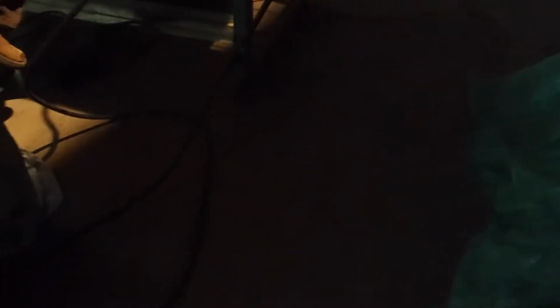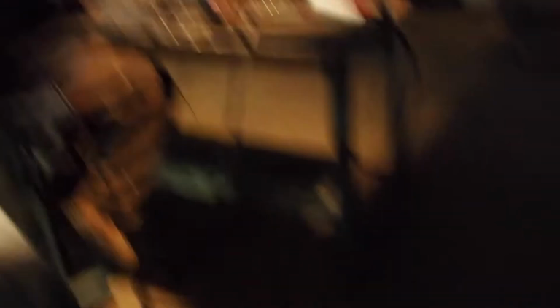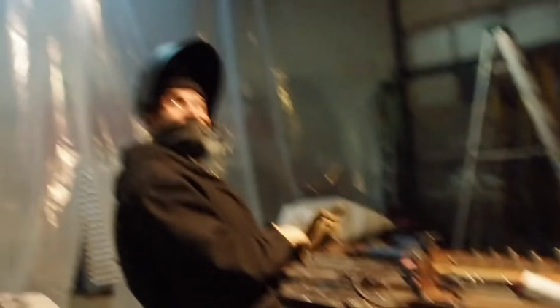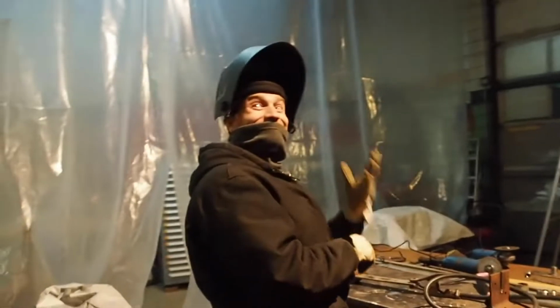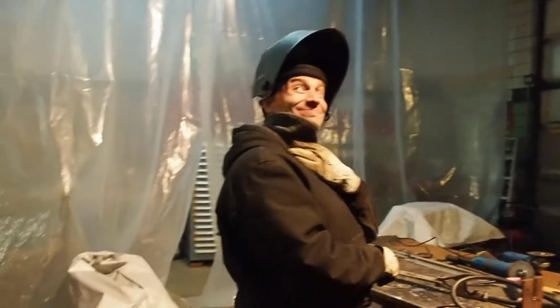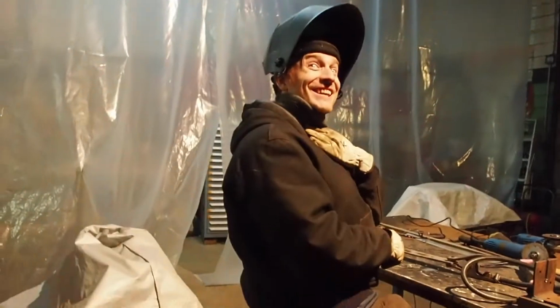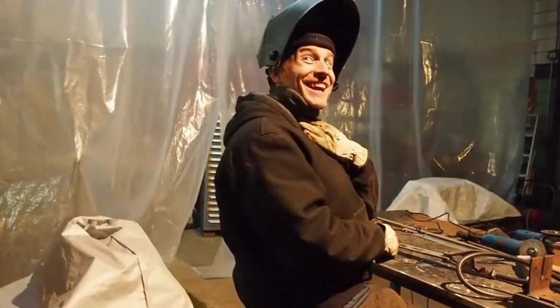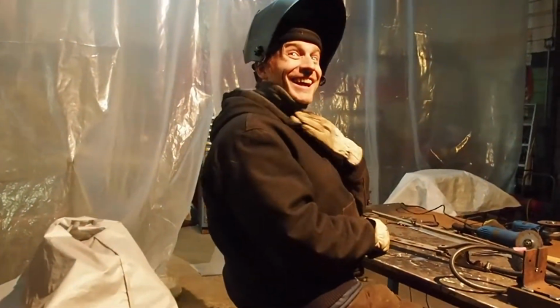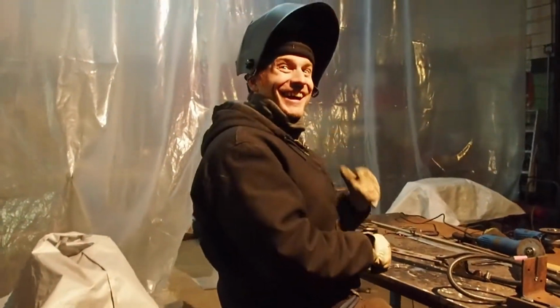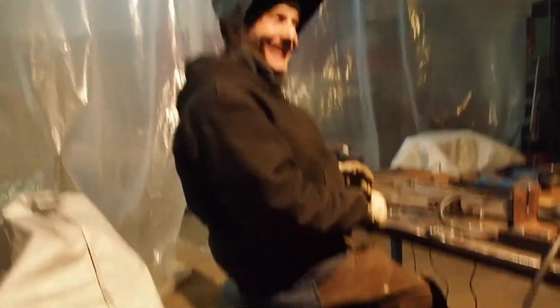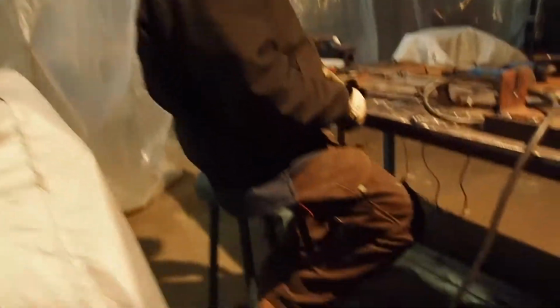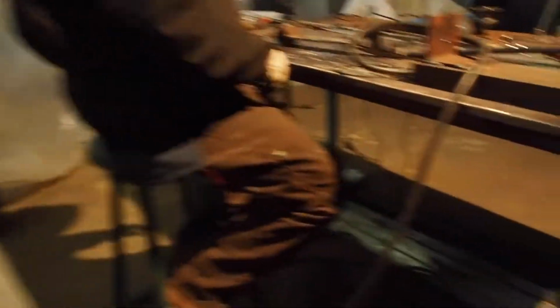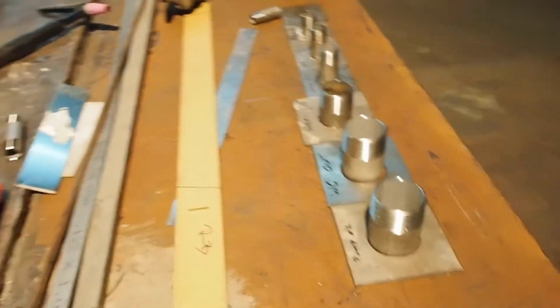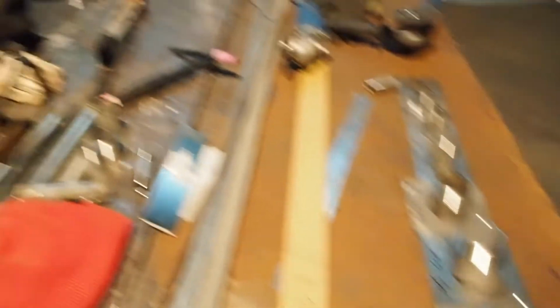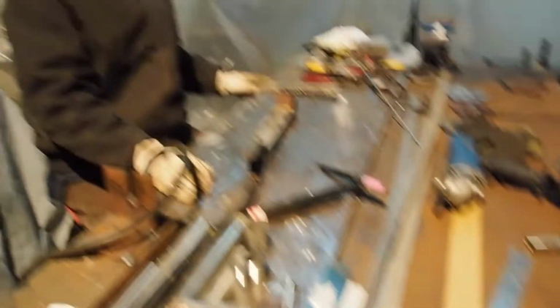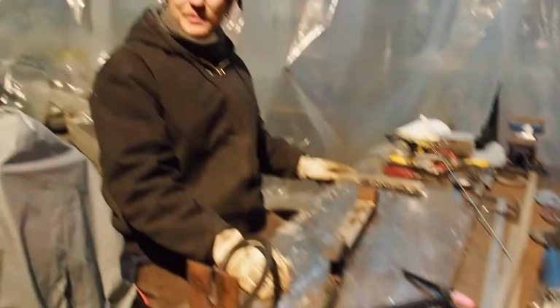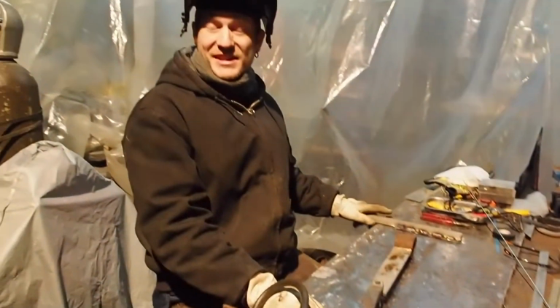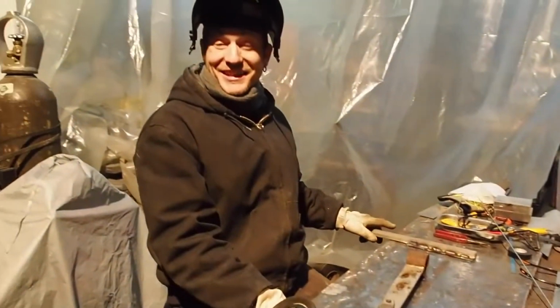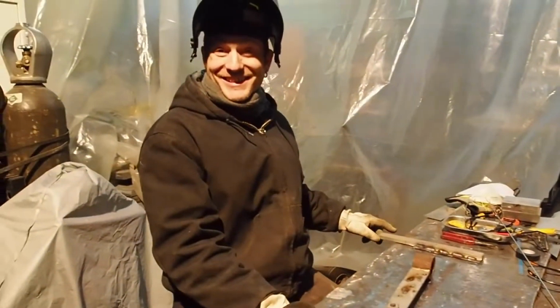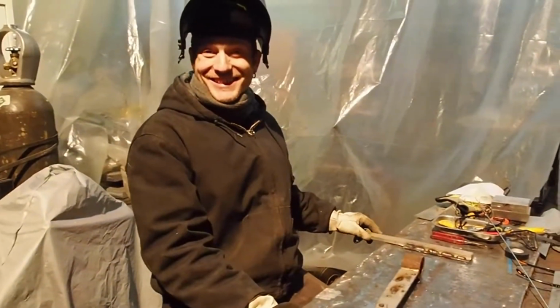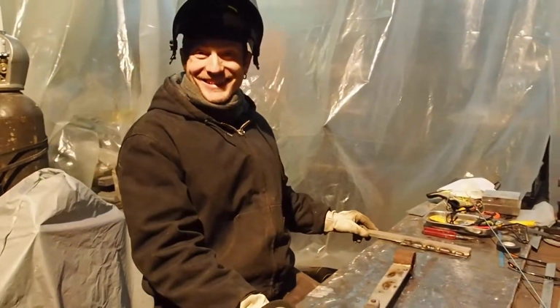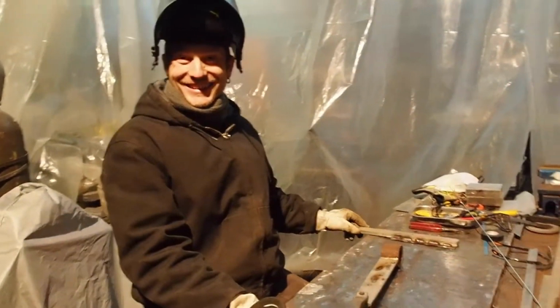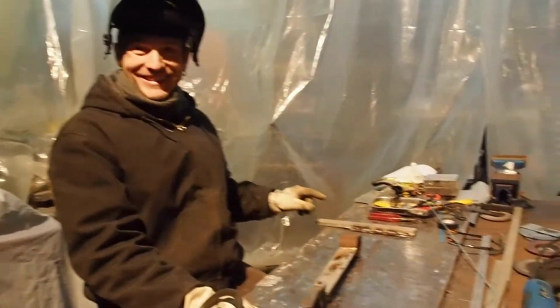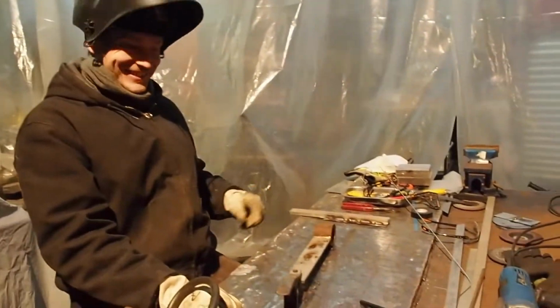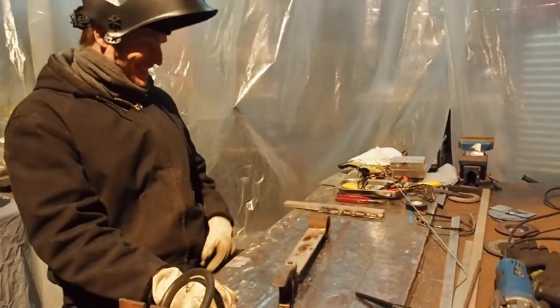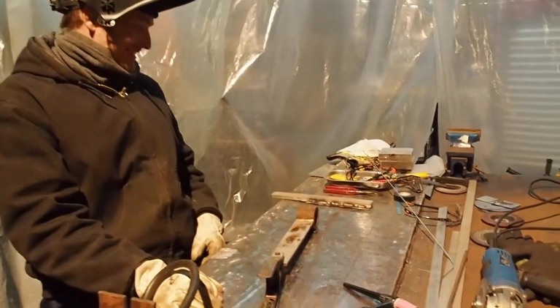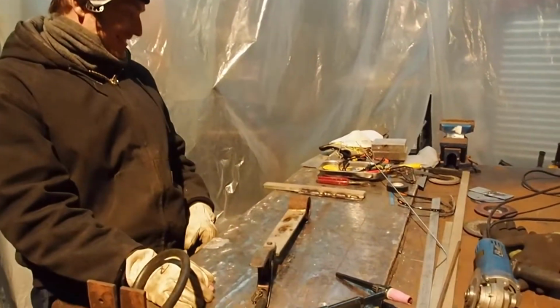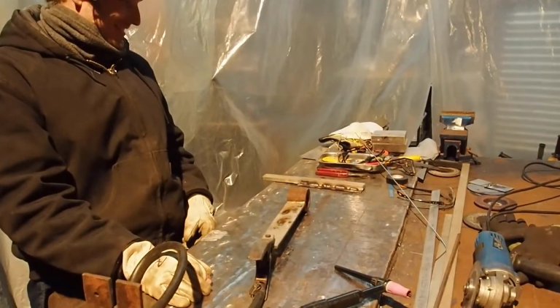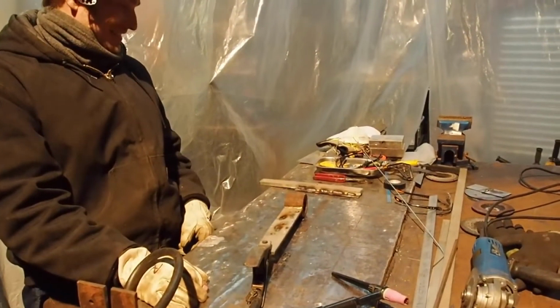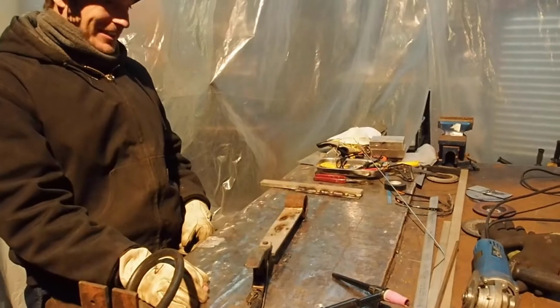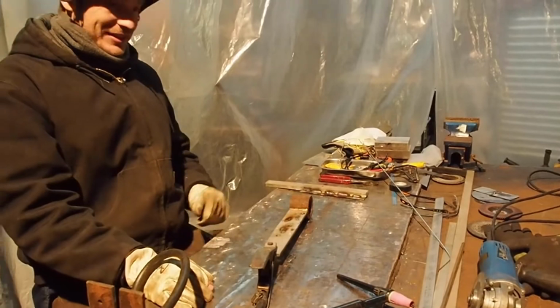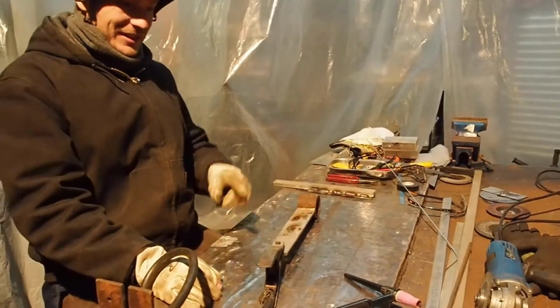Boom! Yeah! First time stainless weld. Yeah, we dig.